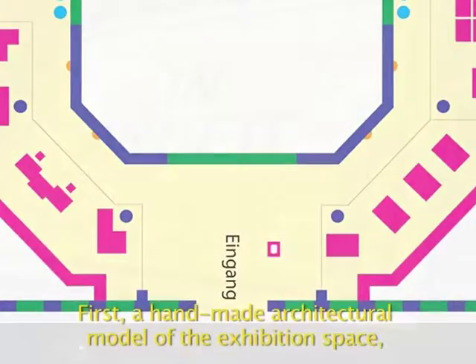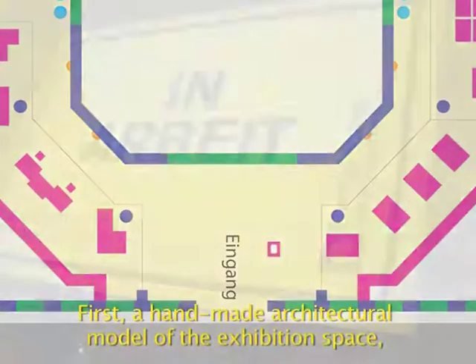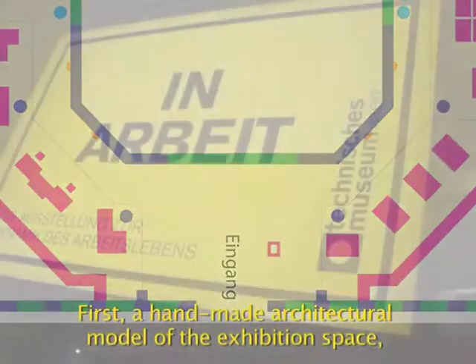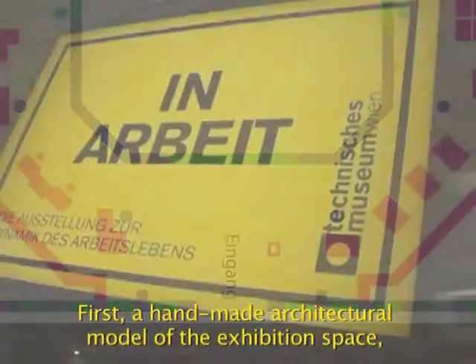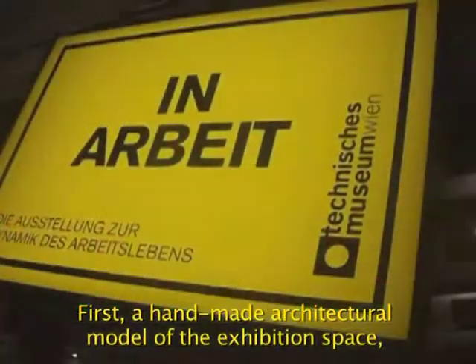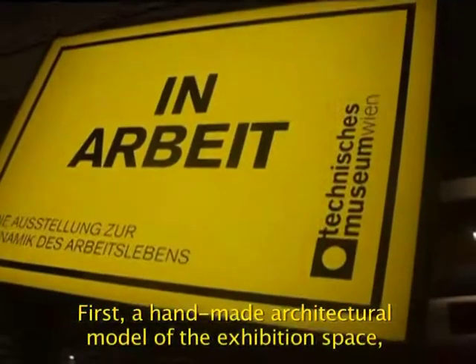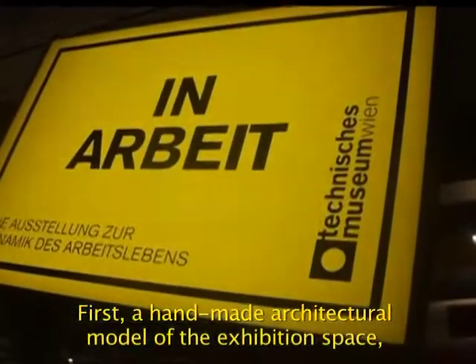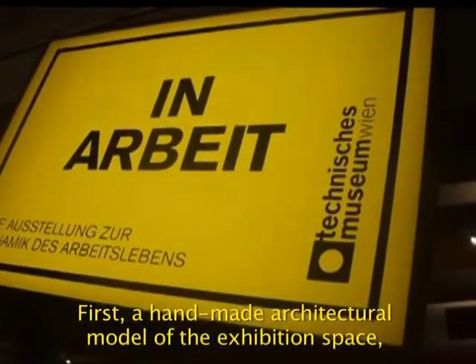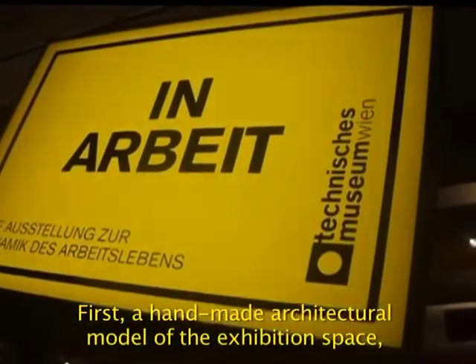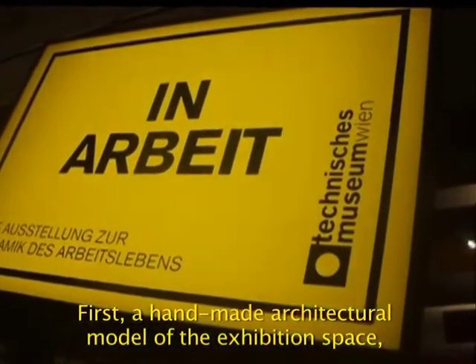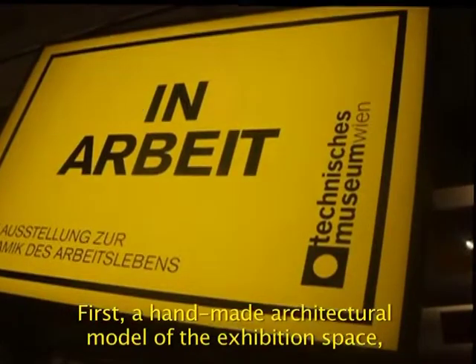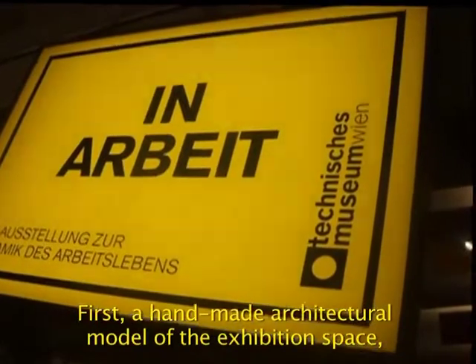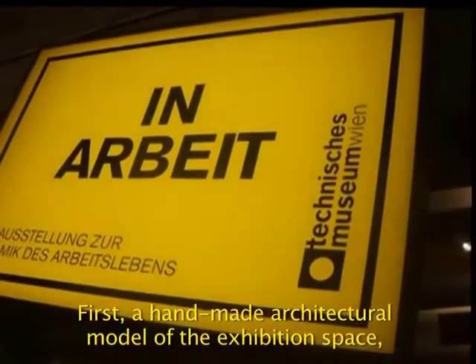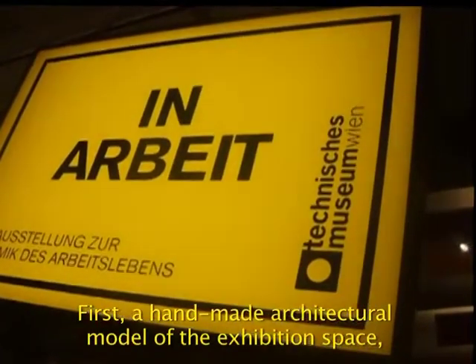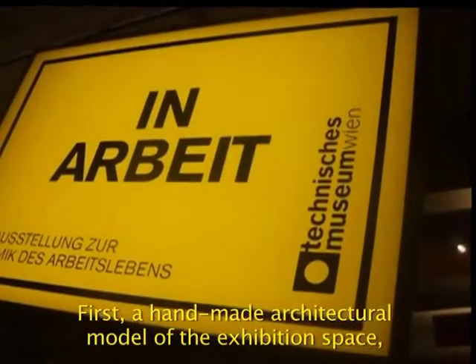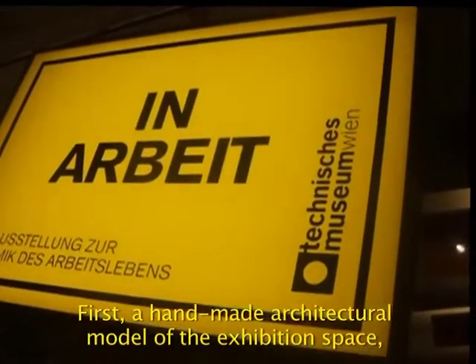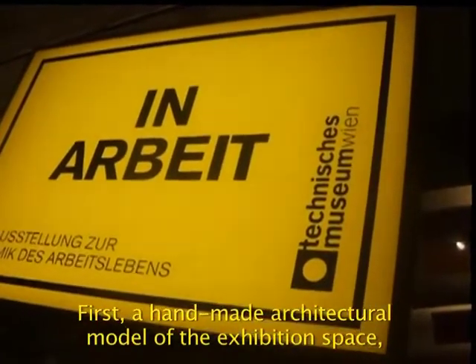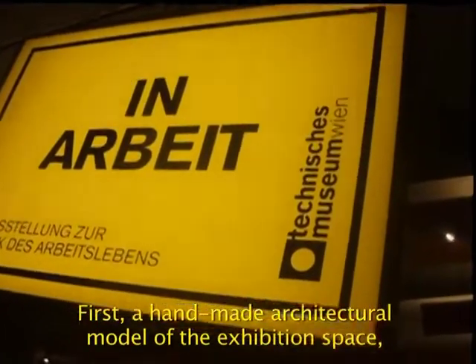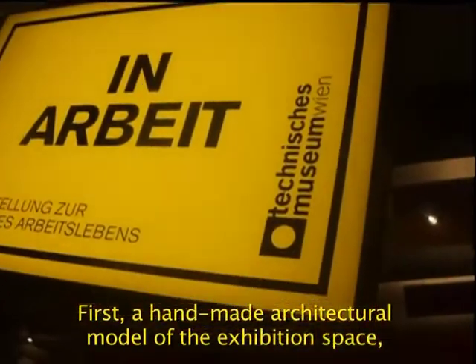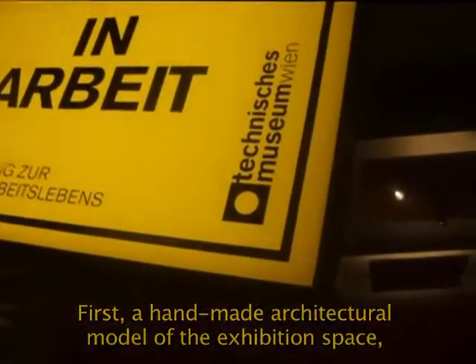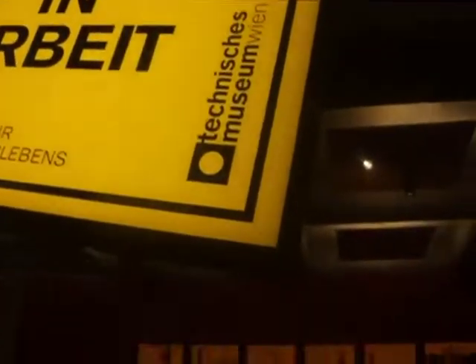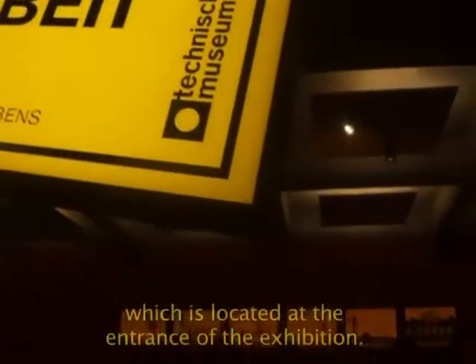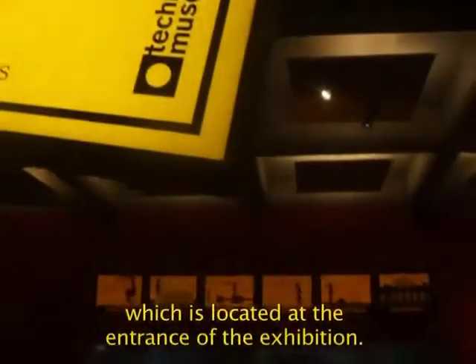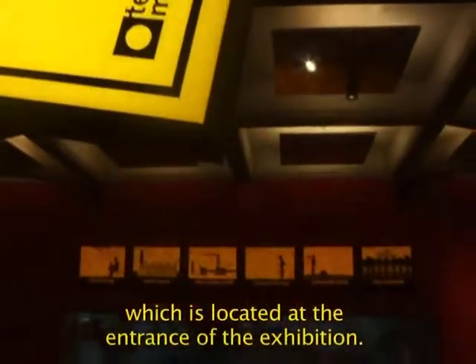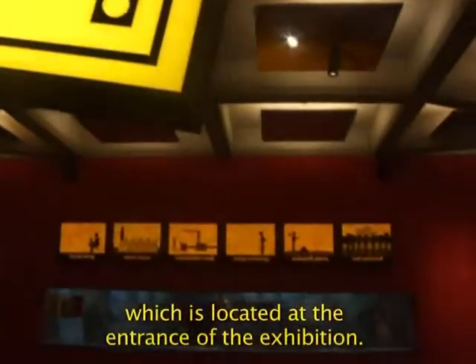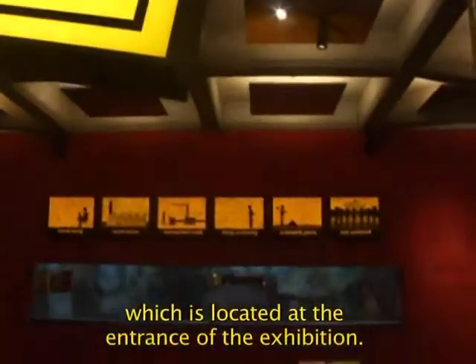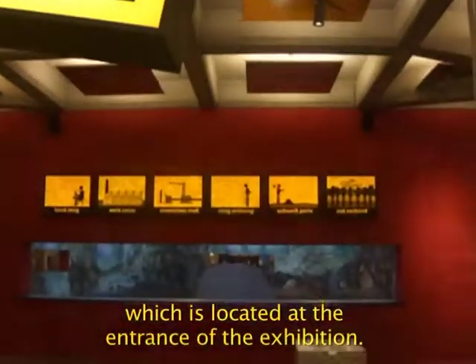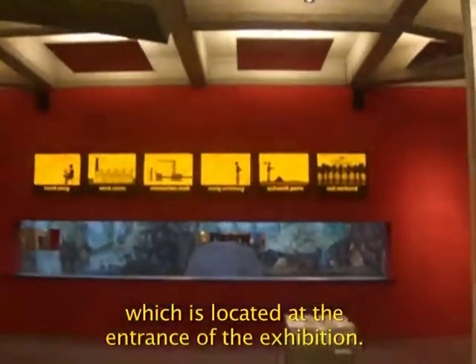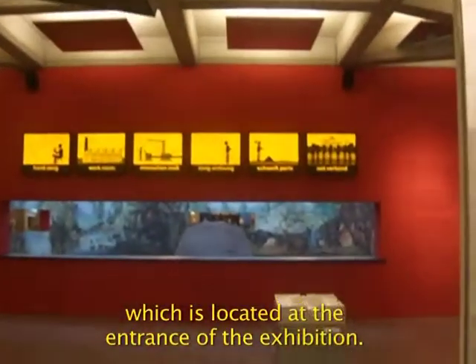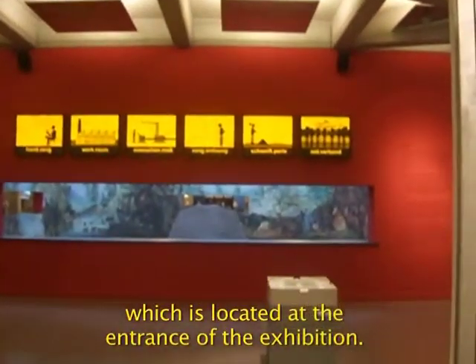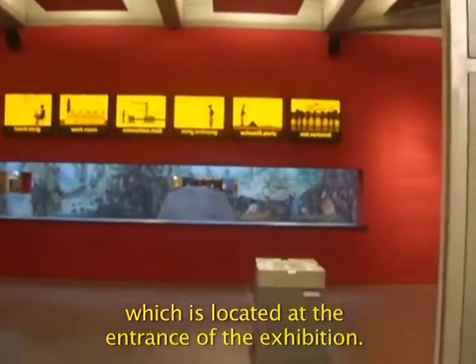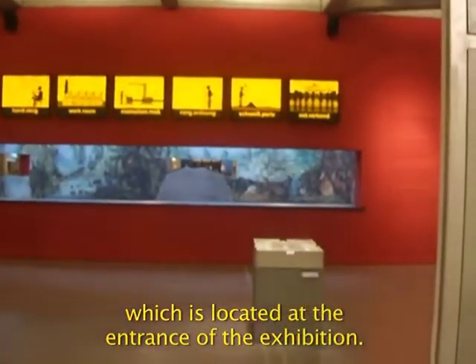First, a handmade architectural model of the exhibition space, which is located at the entrance of the exhibition.